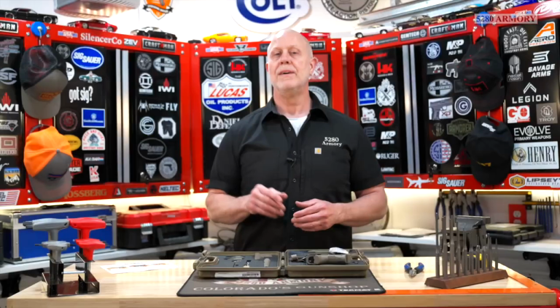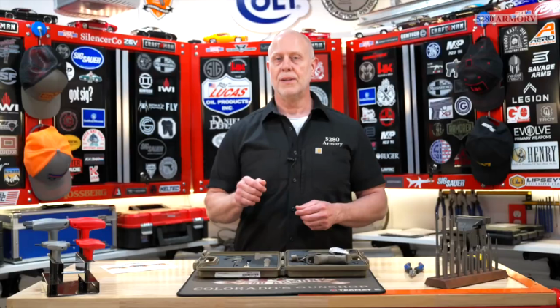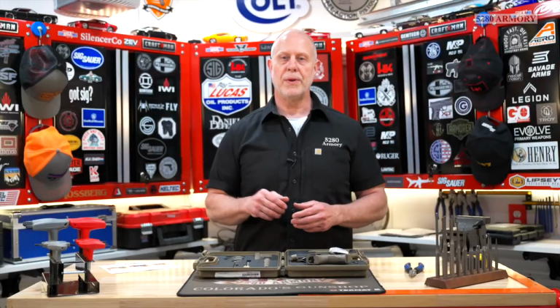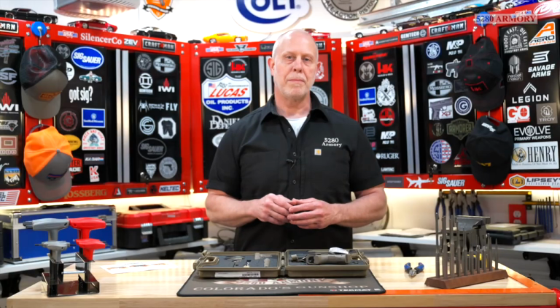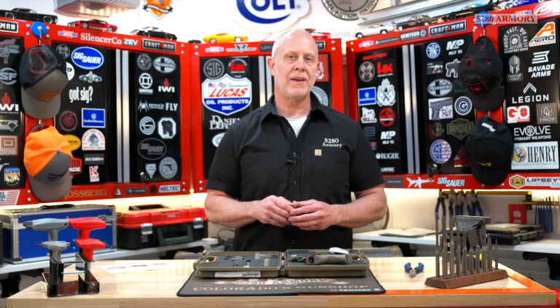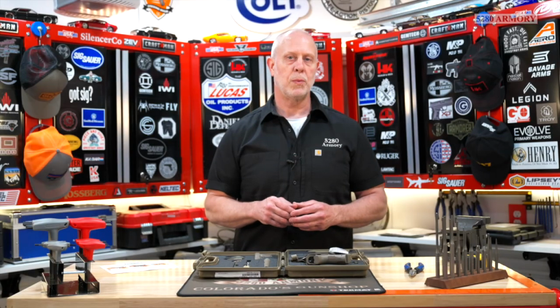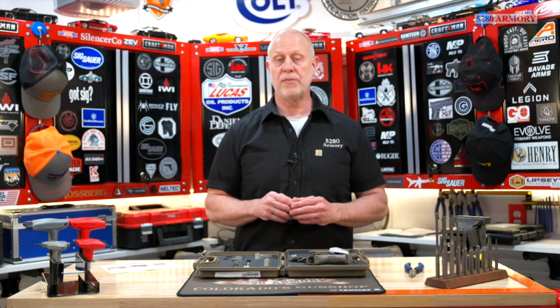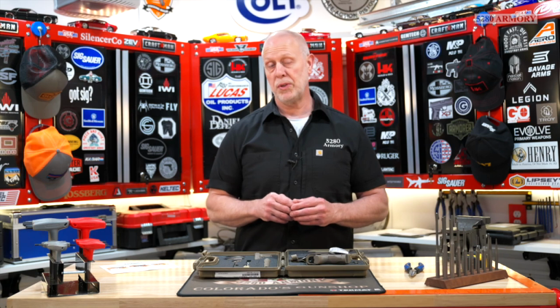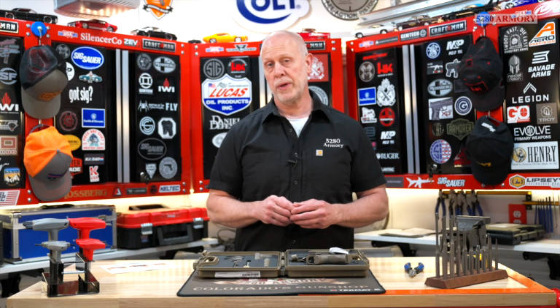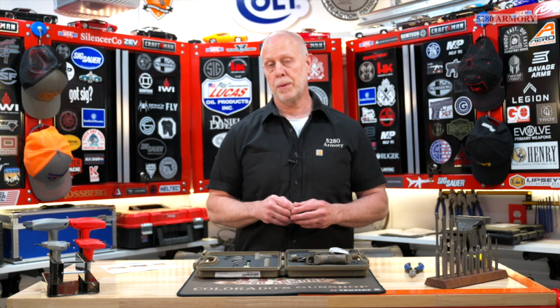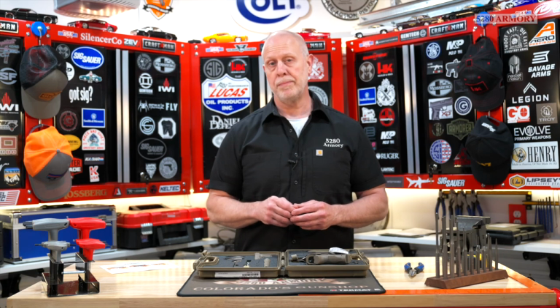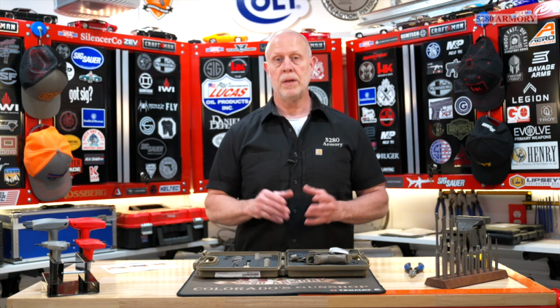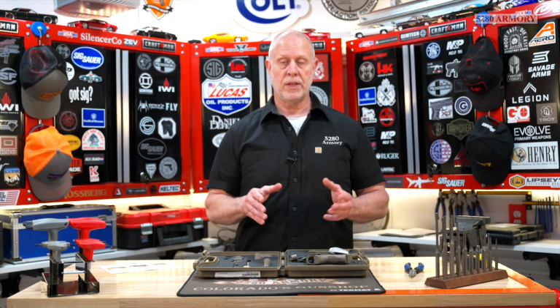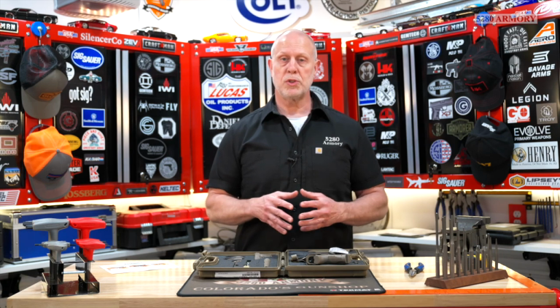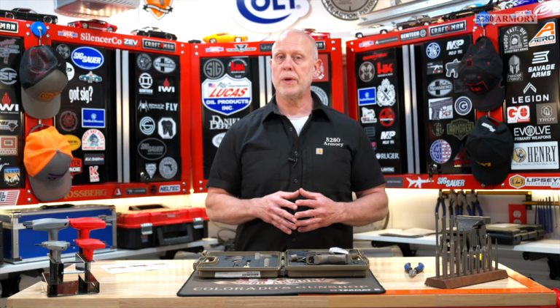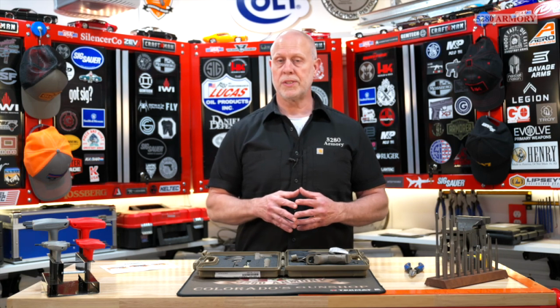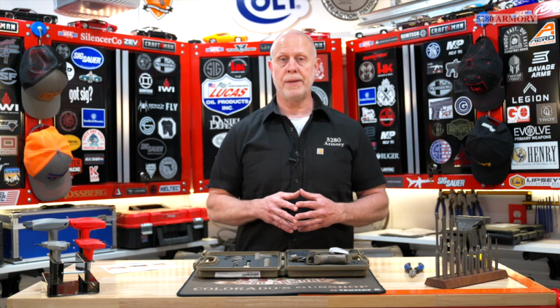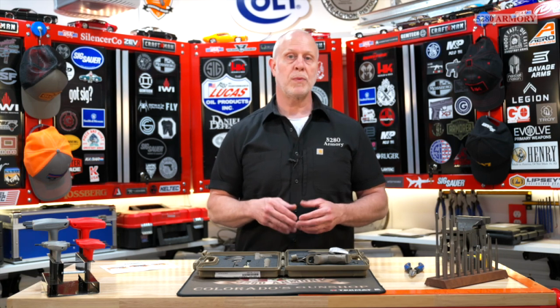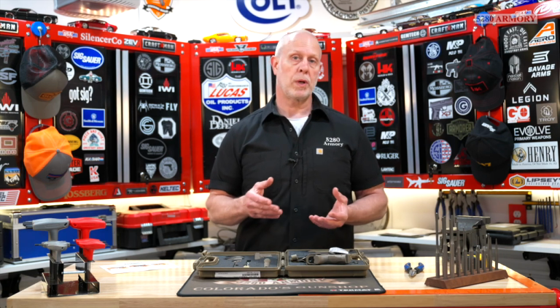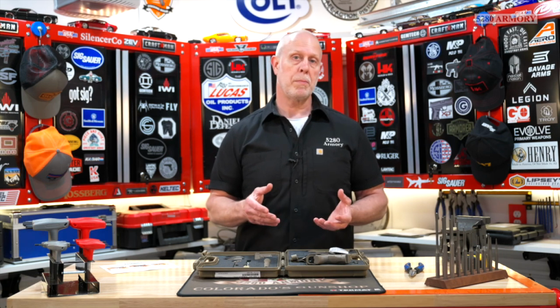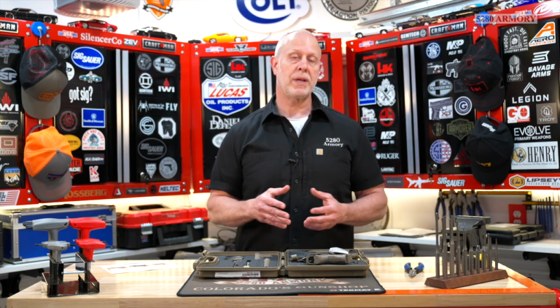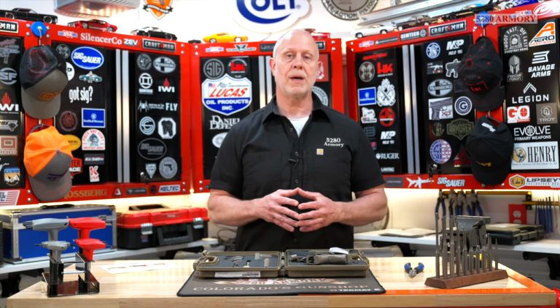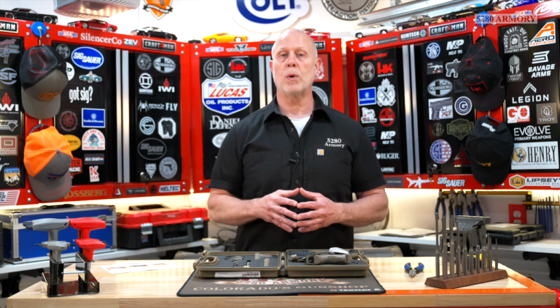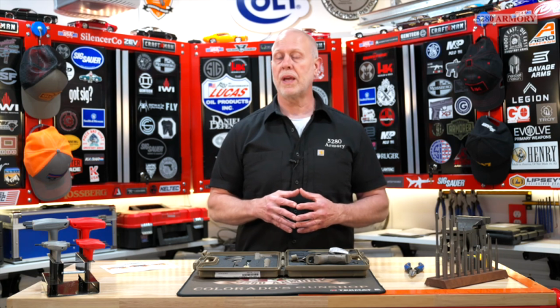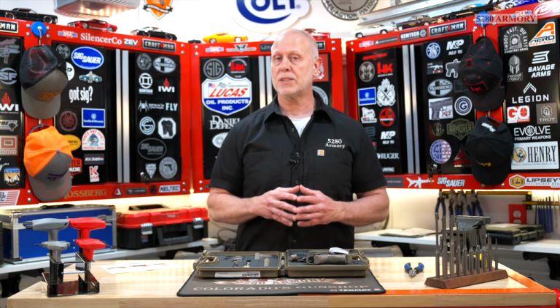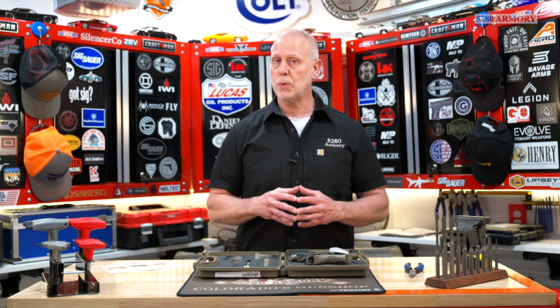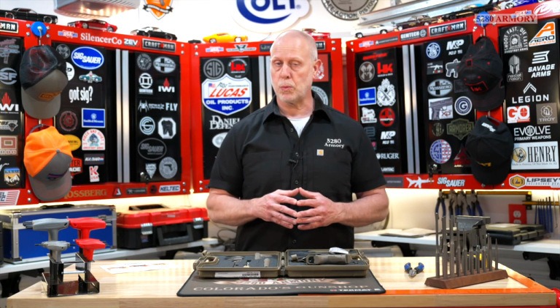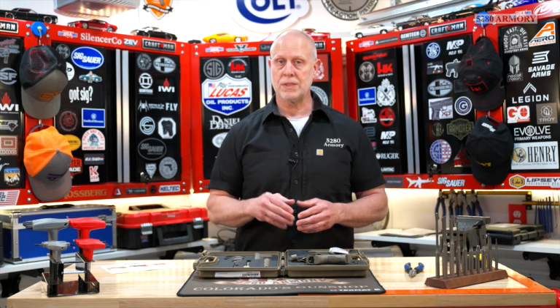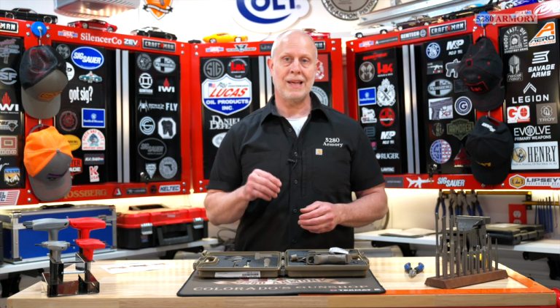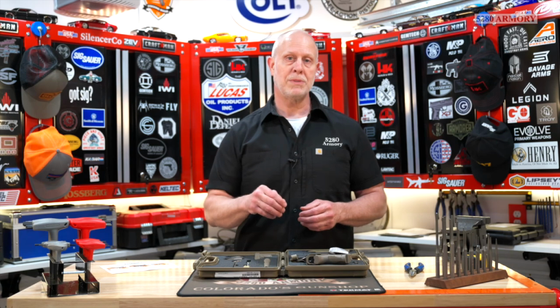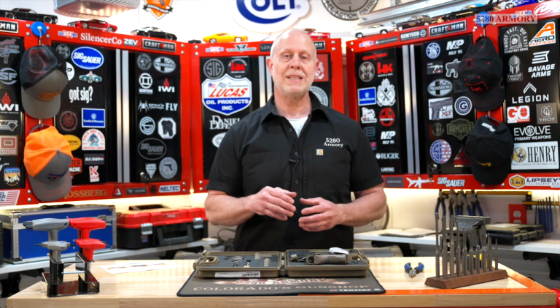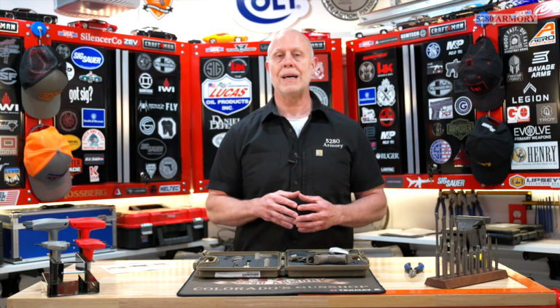Hello there, Matt here with 5280 Armory. Thanks for joining us today. We're going to be breaking down one of Canik's newest ones, the MC9.